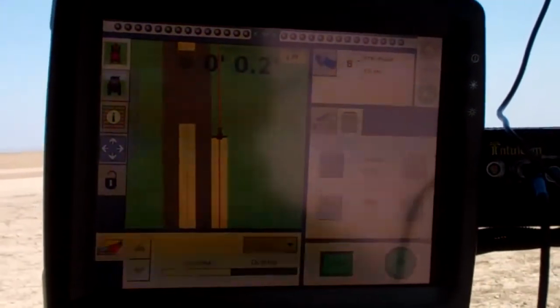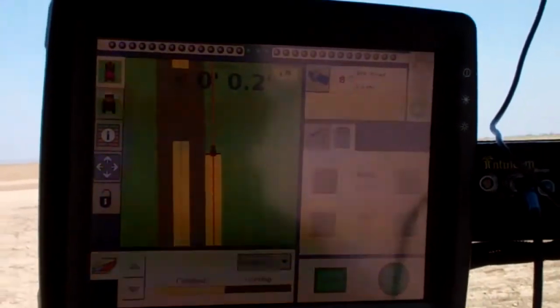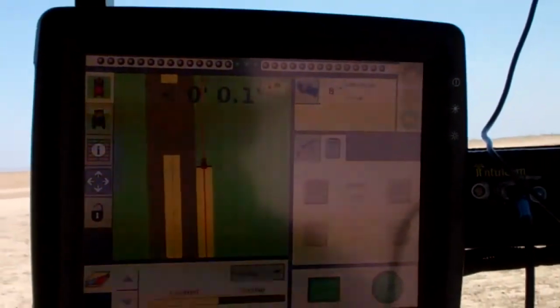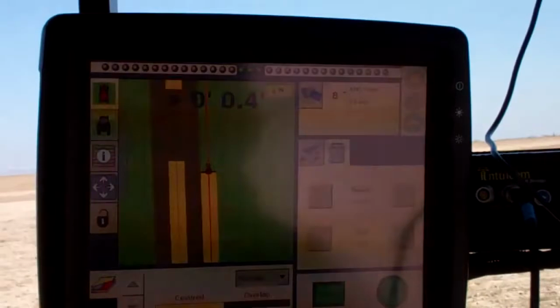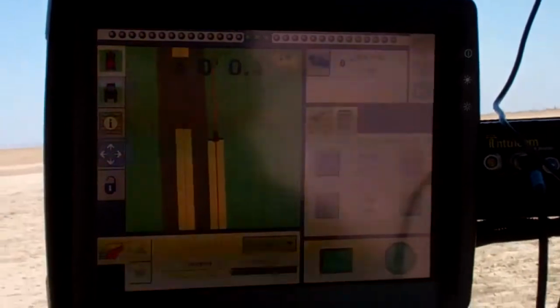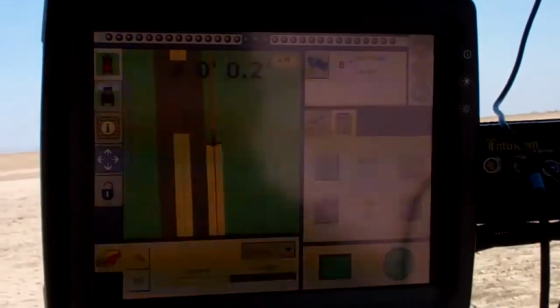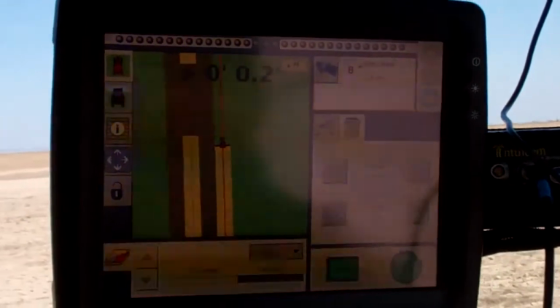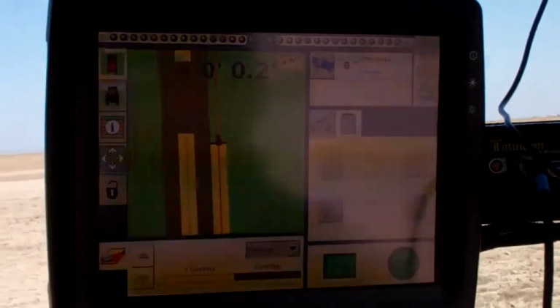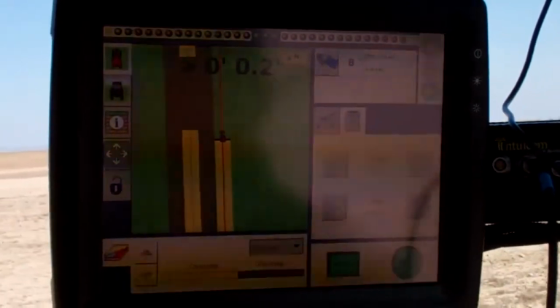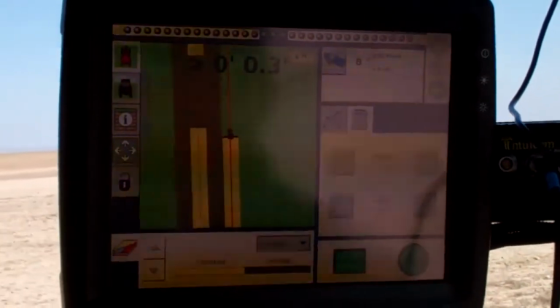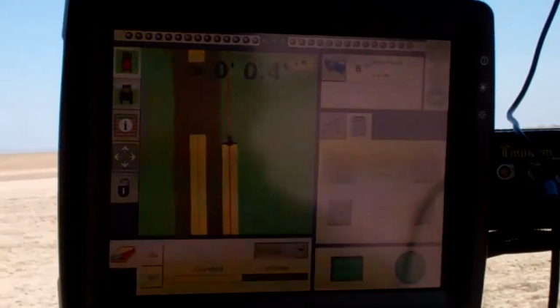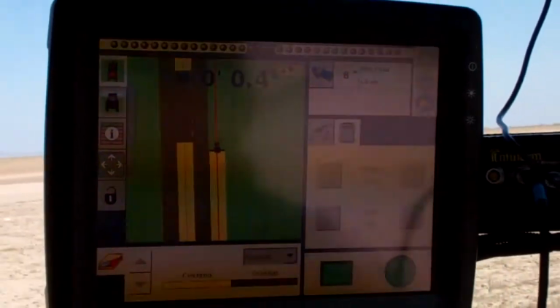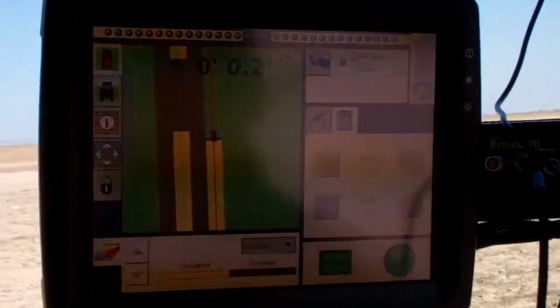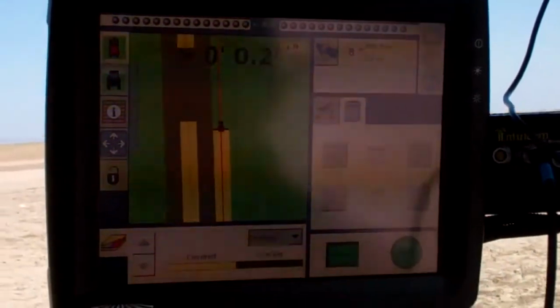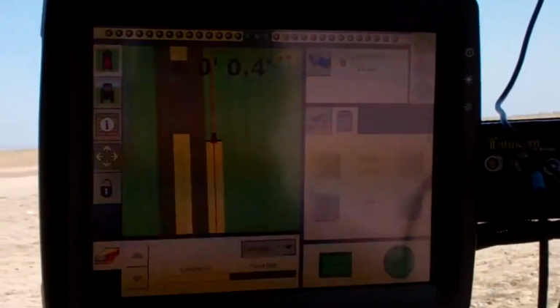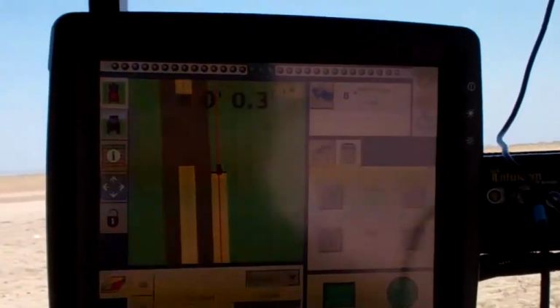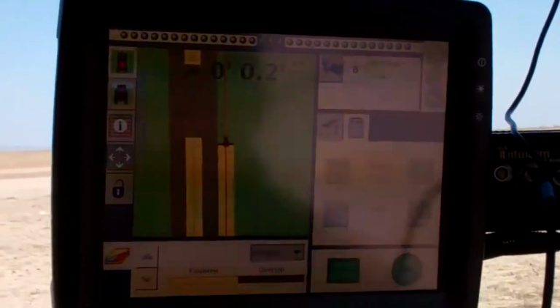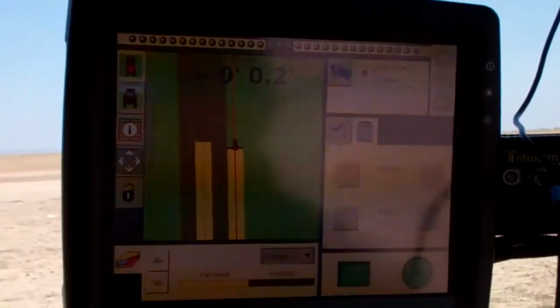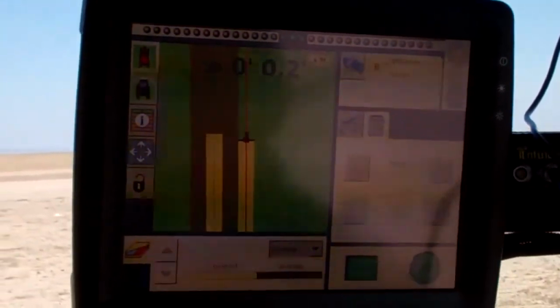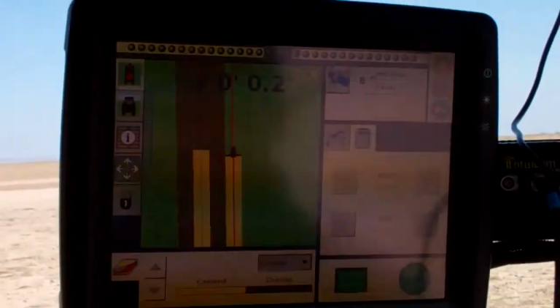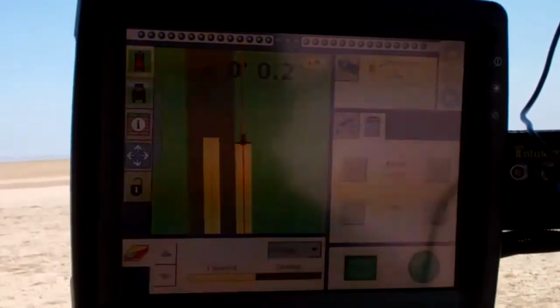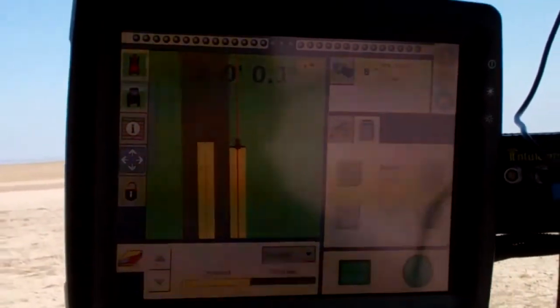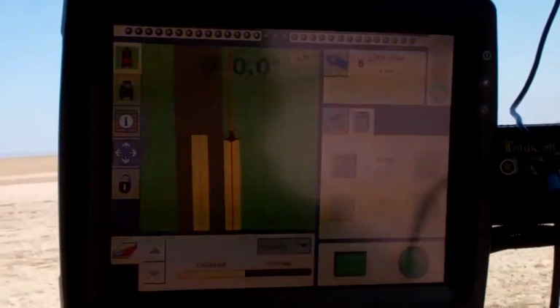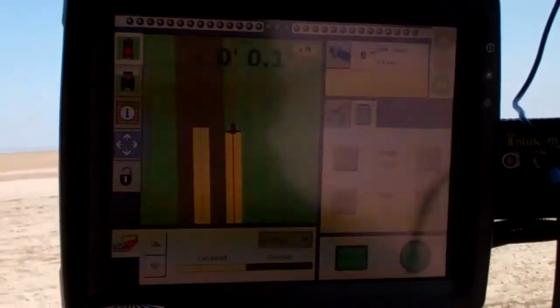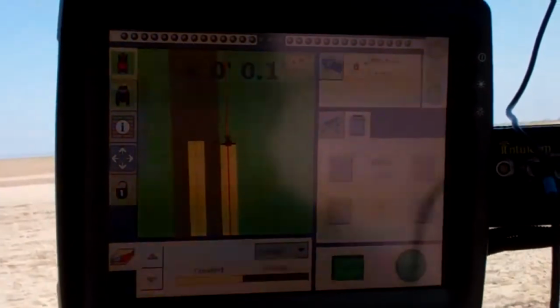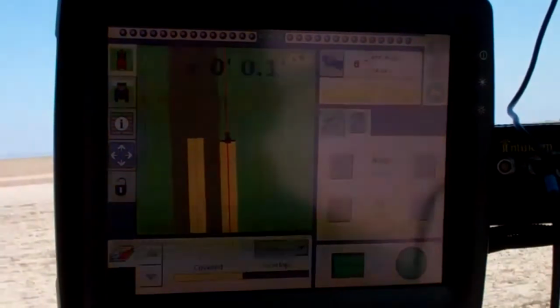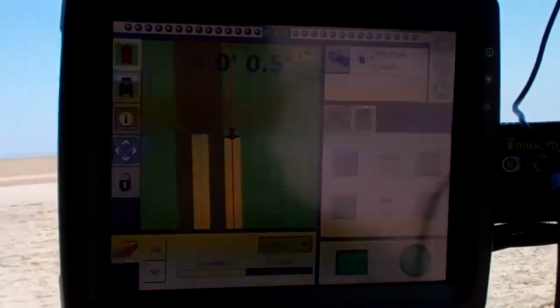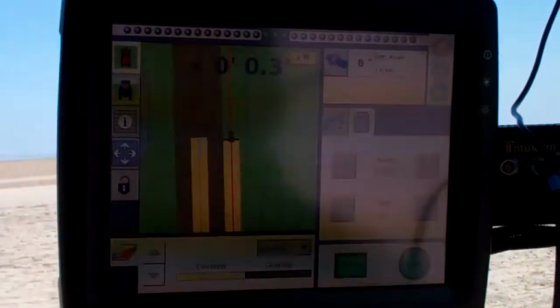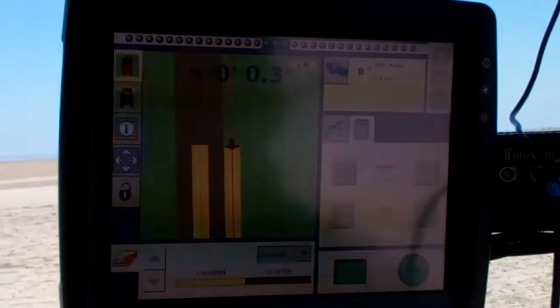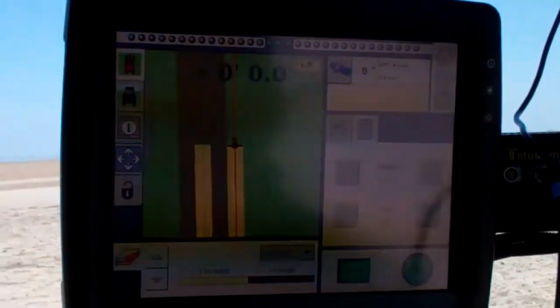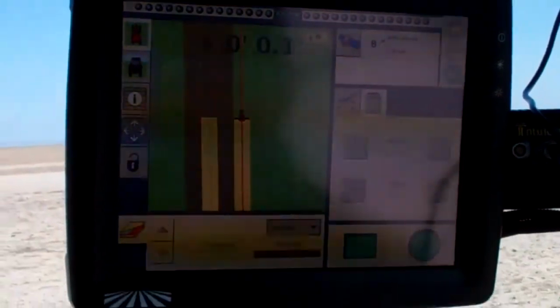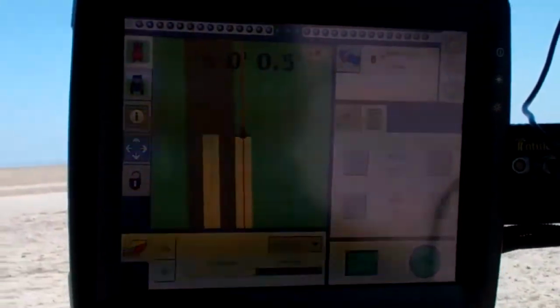This is the first VRS Now test in Texas.